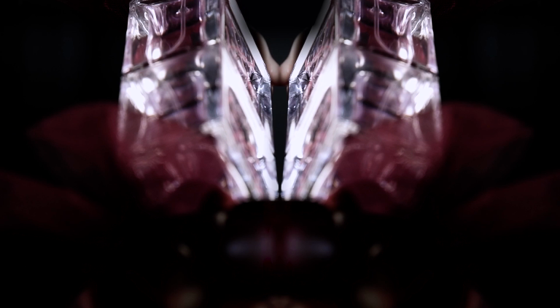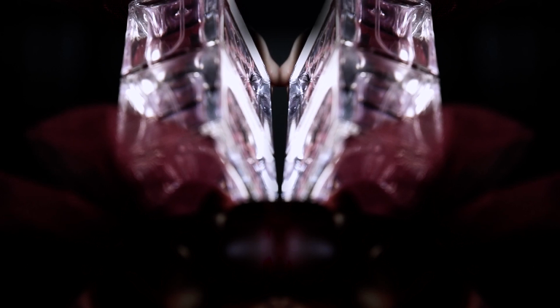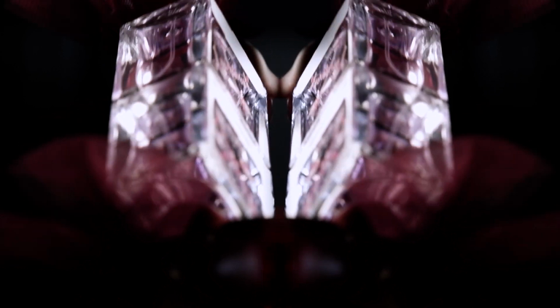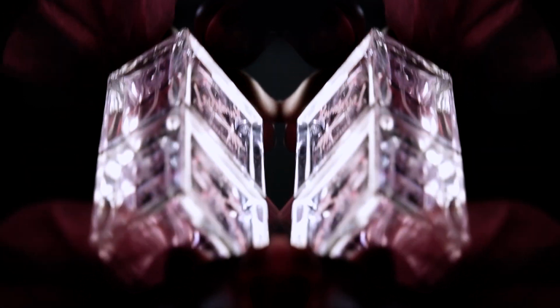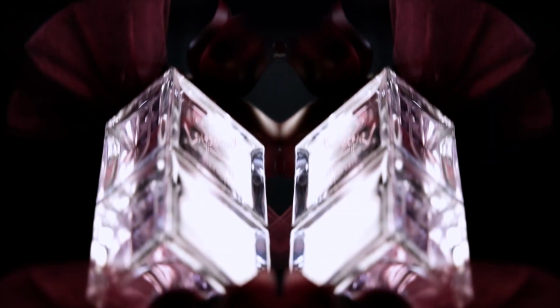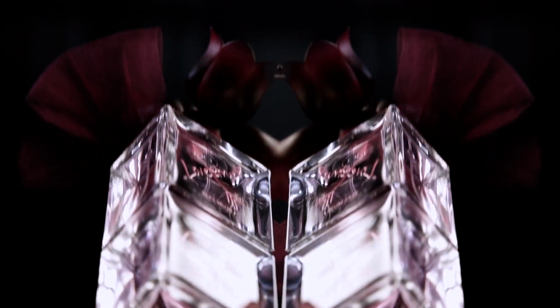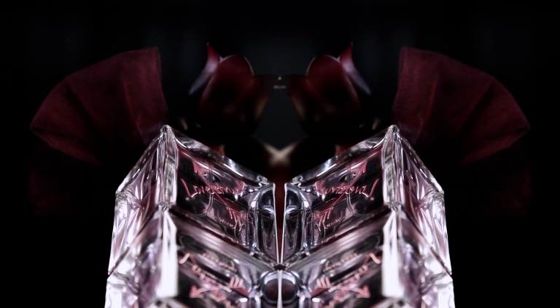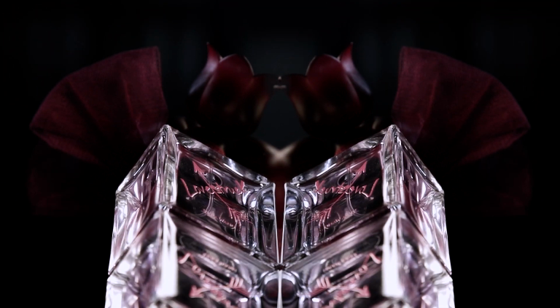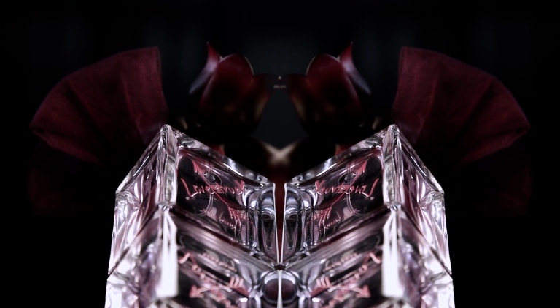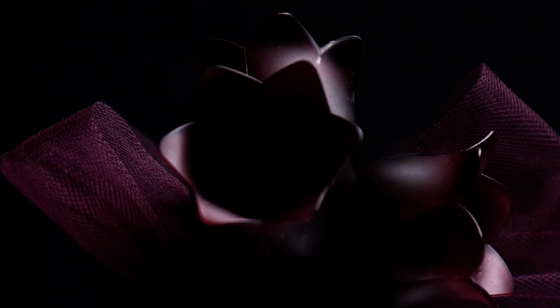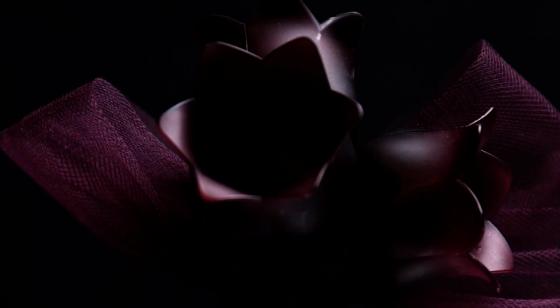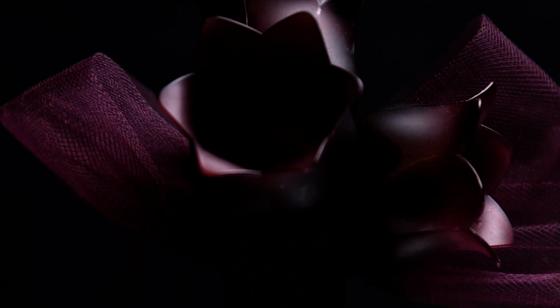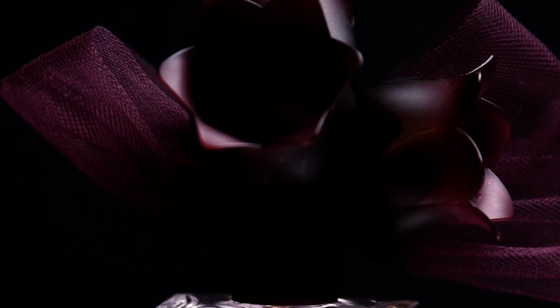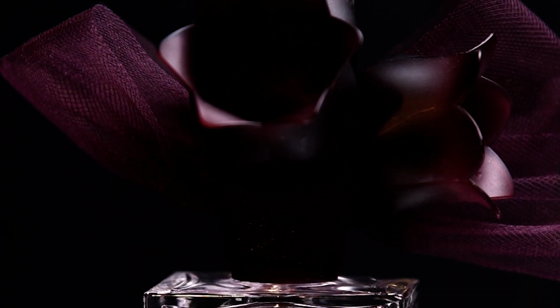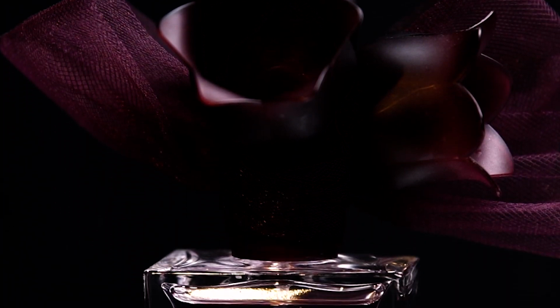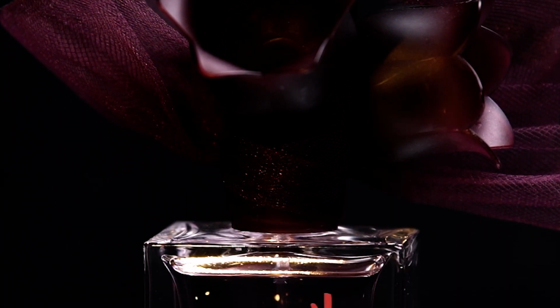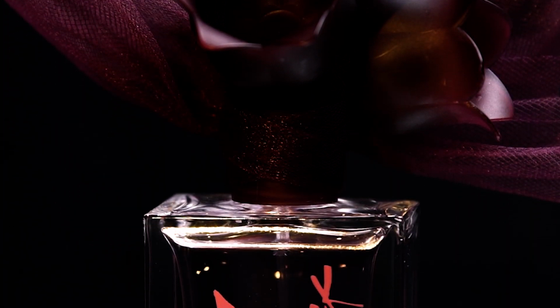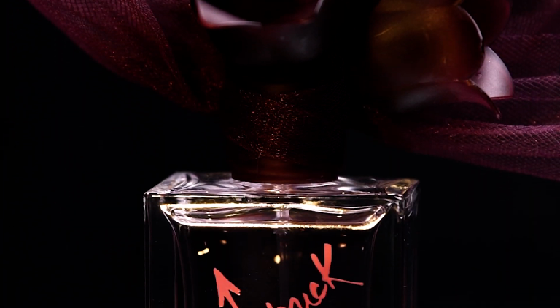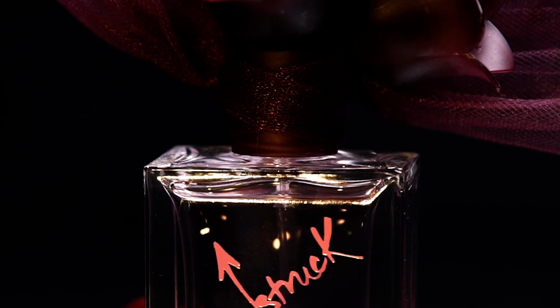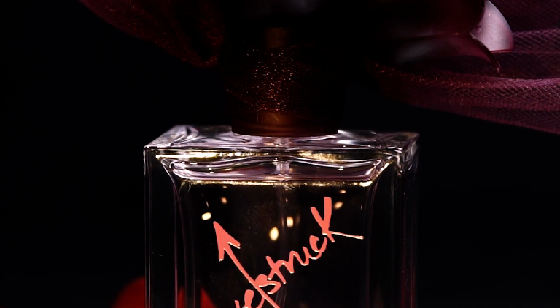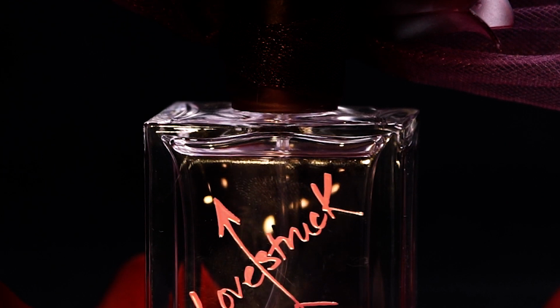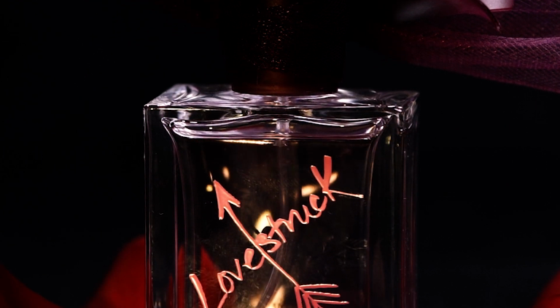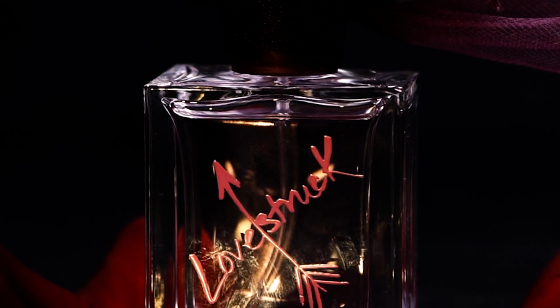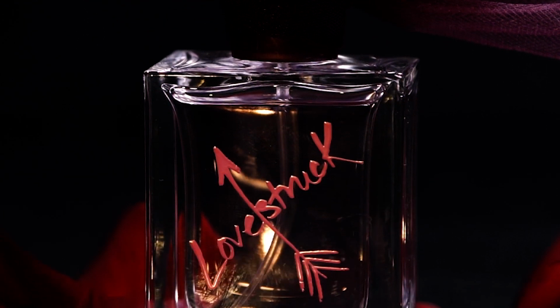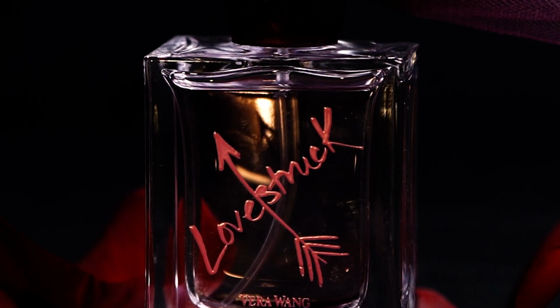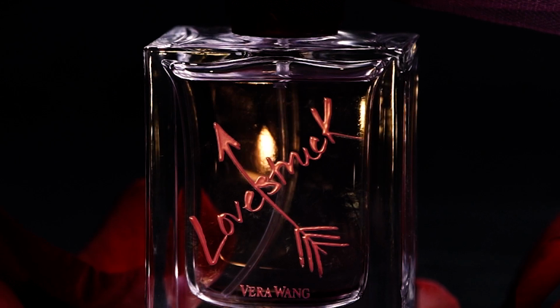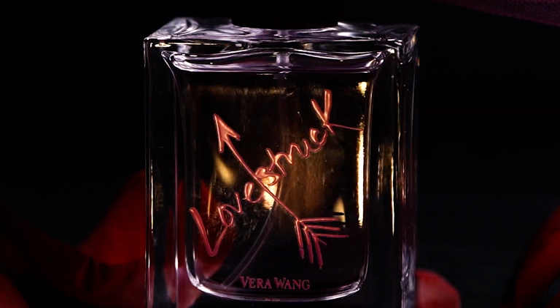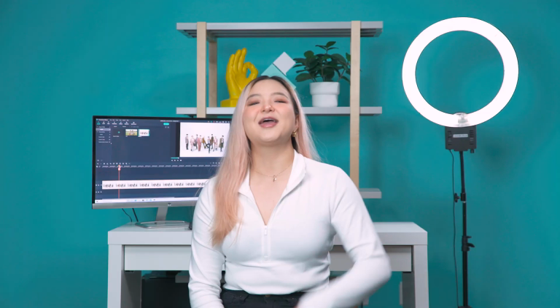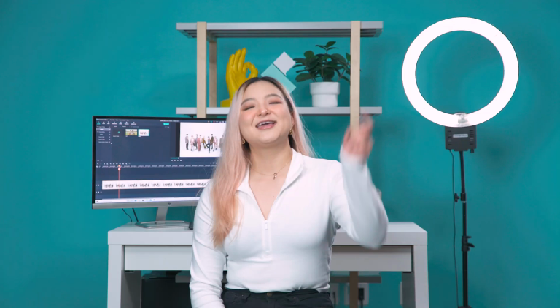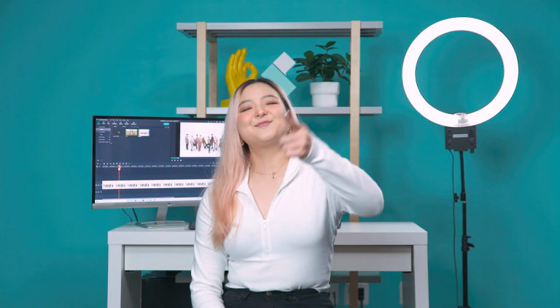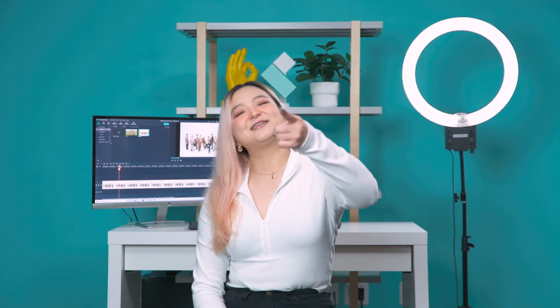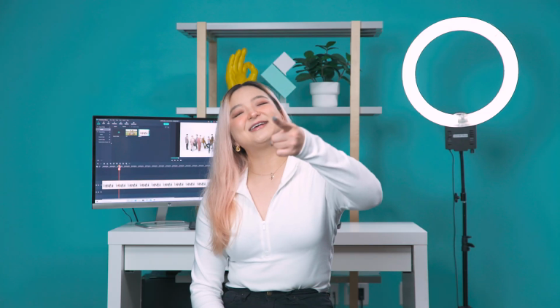In this video, I'm going to show you how to film eye-catching spec ads using household materials and your mobile phone. Keep watching!